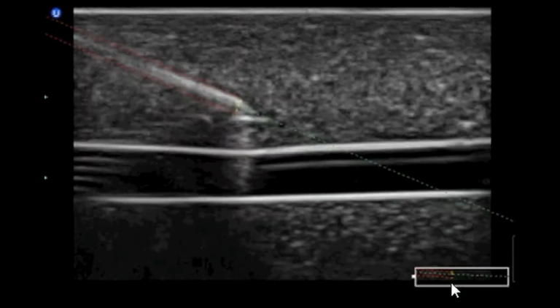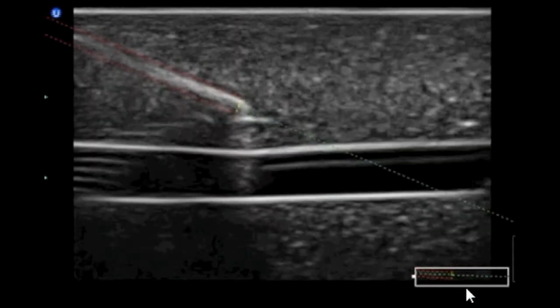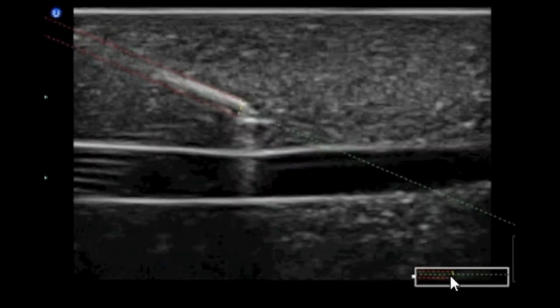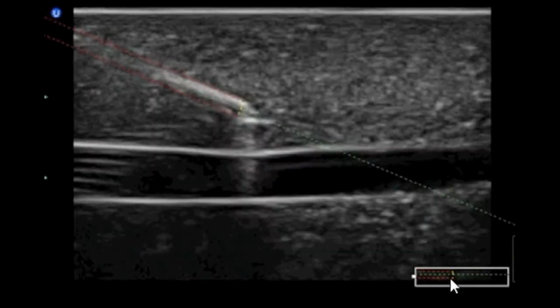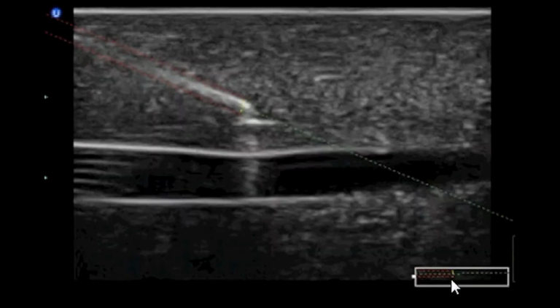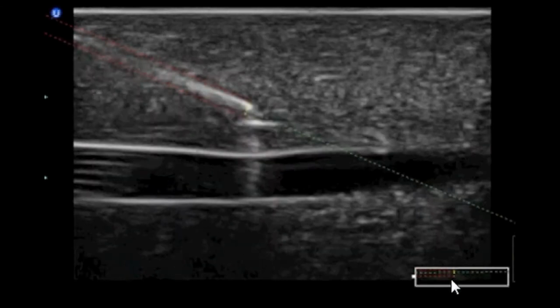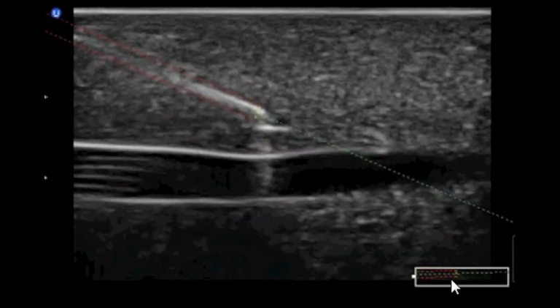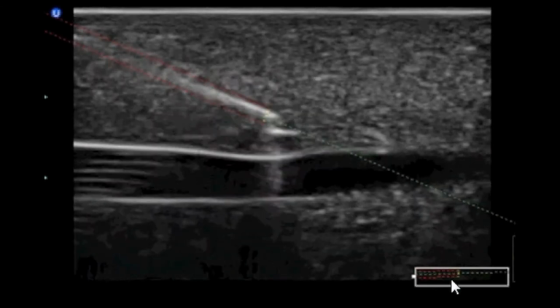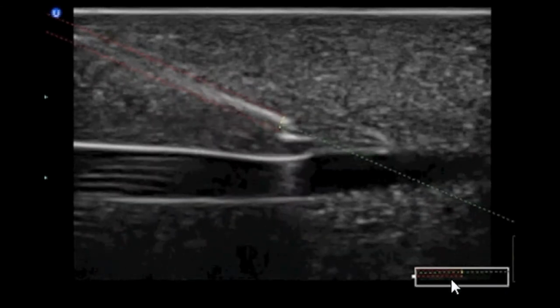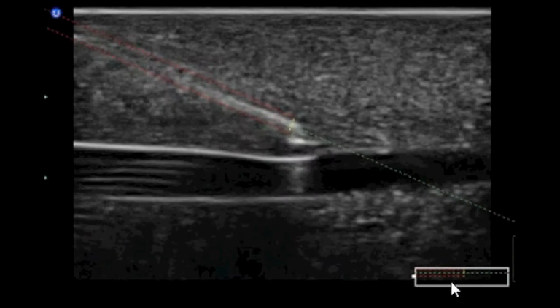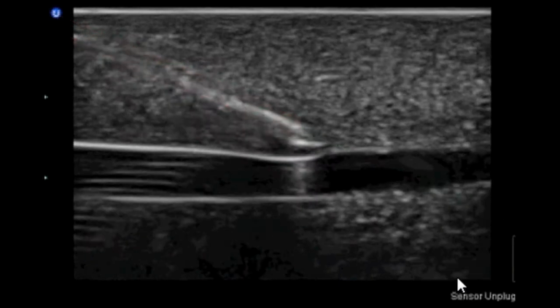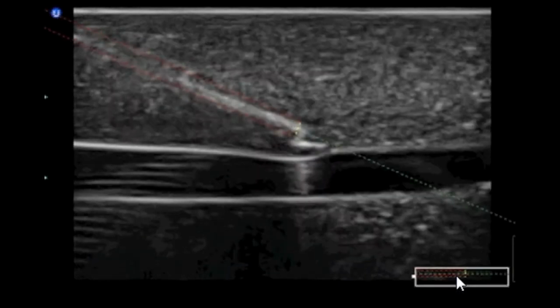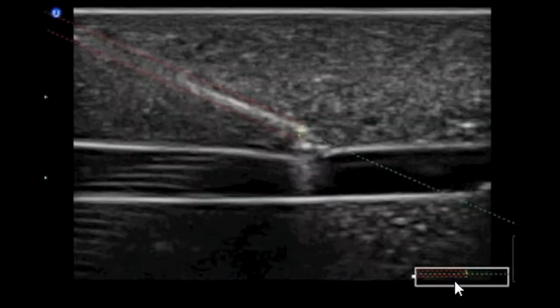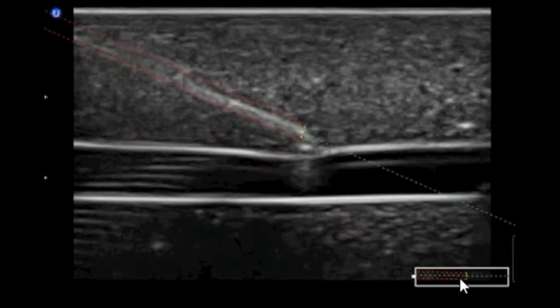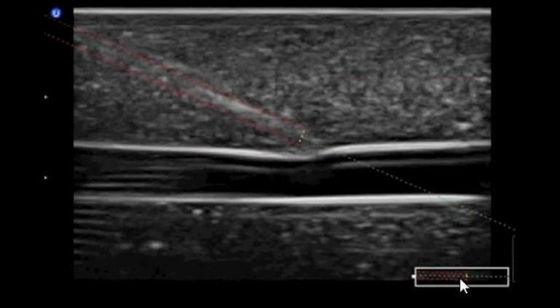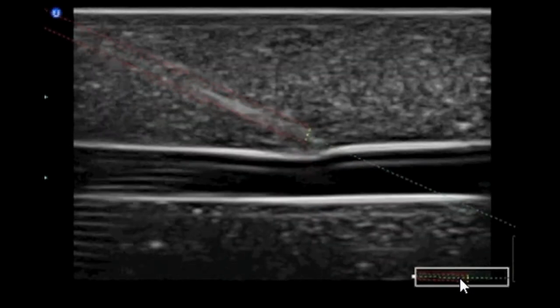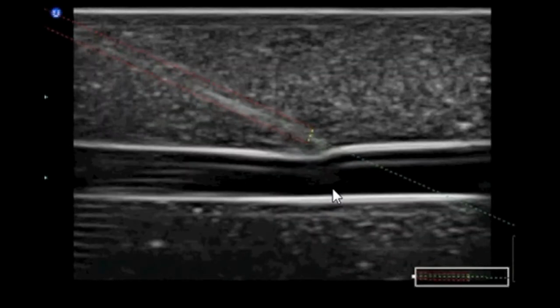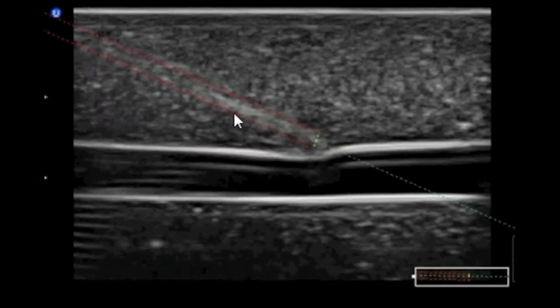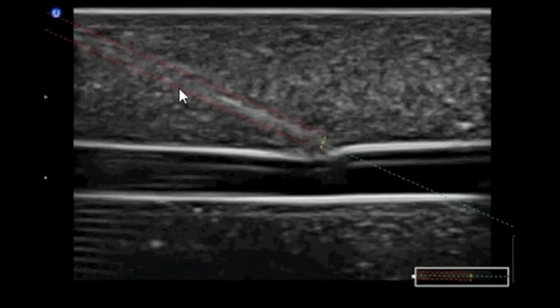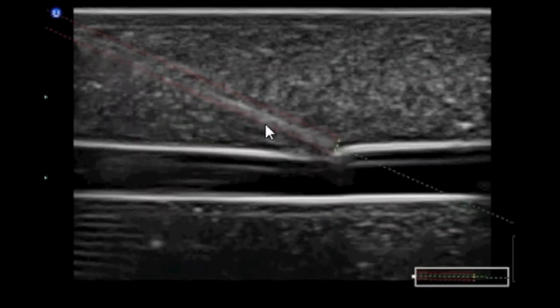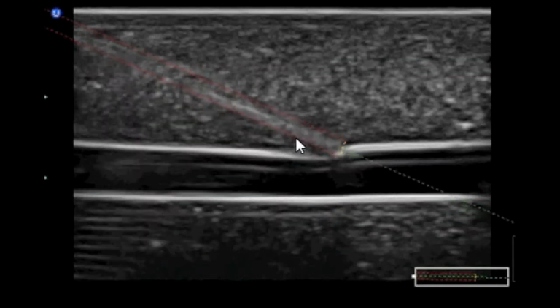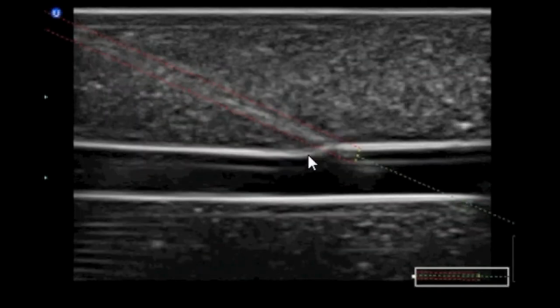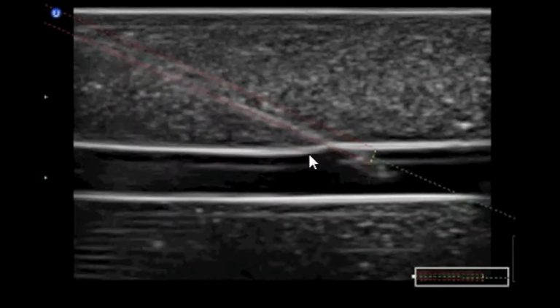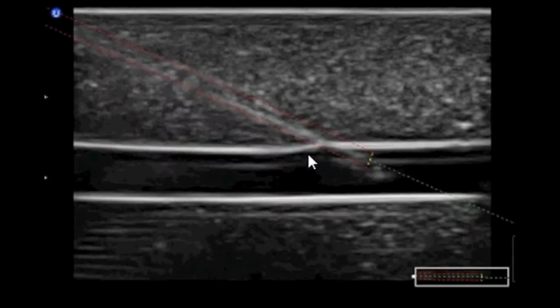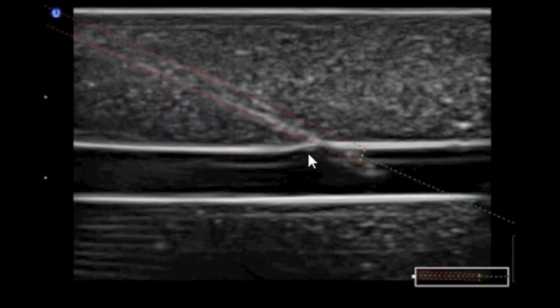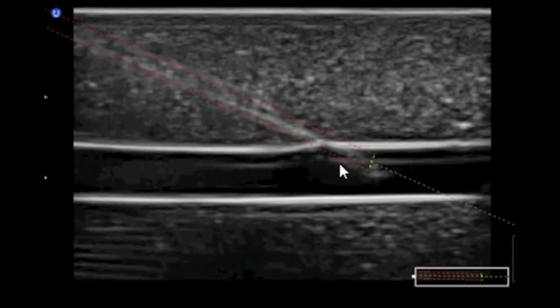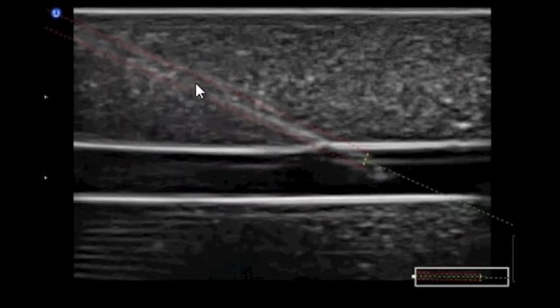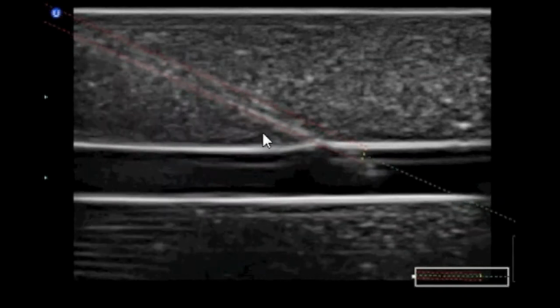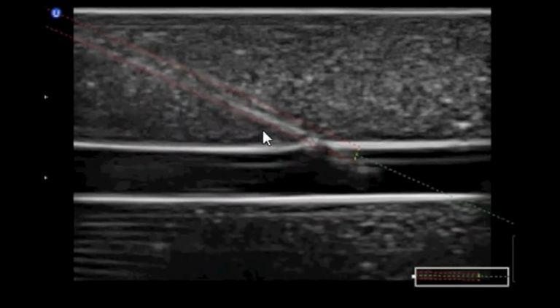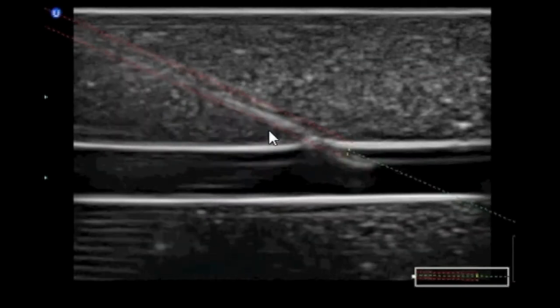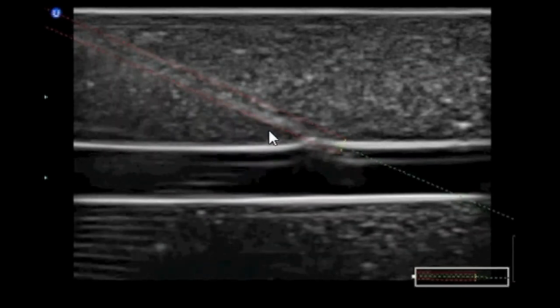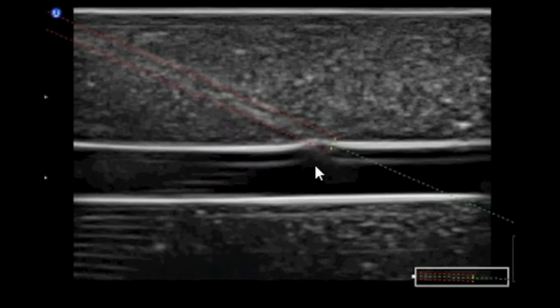Down here is where the transducer sees the needle. You can see we're right in the middle — we get a nice shadow-down effect, and we have the overlay here.